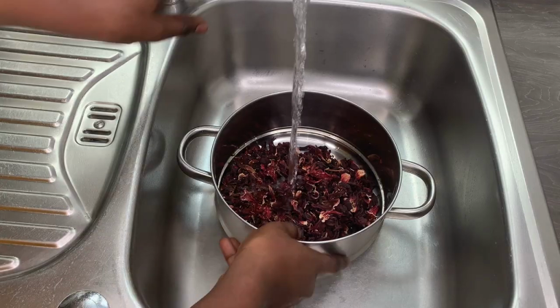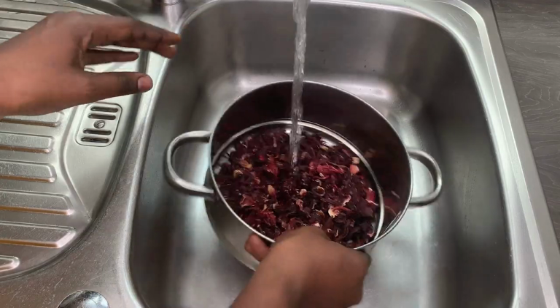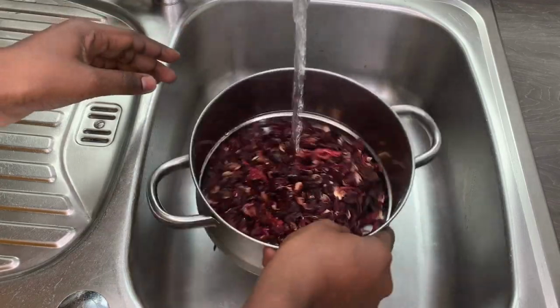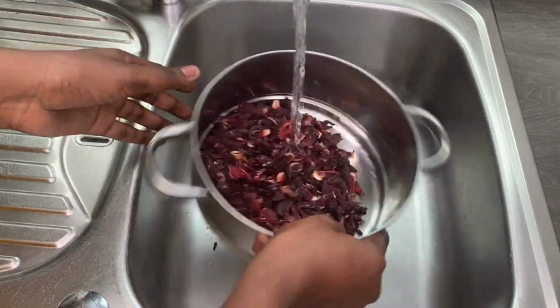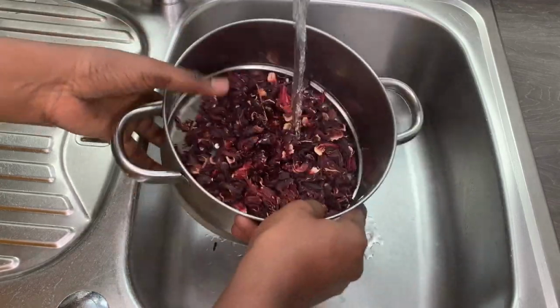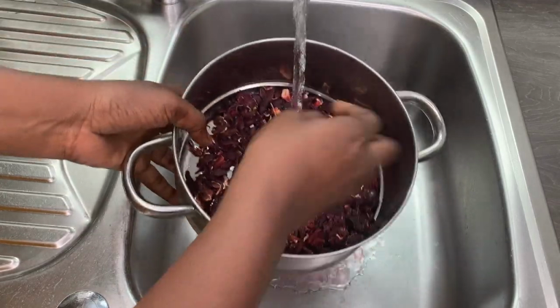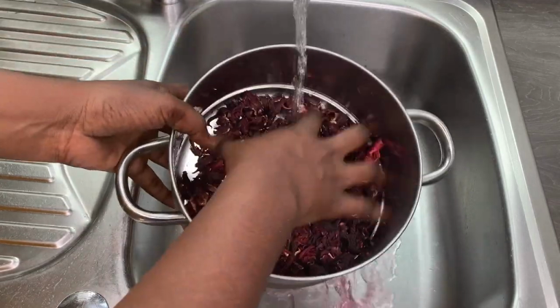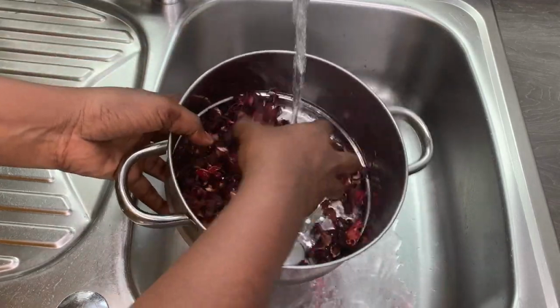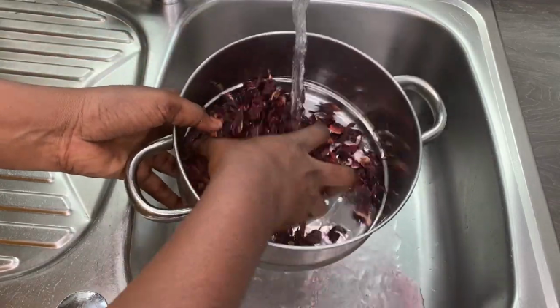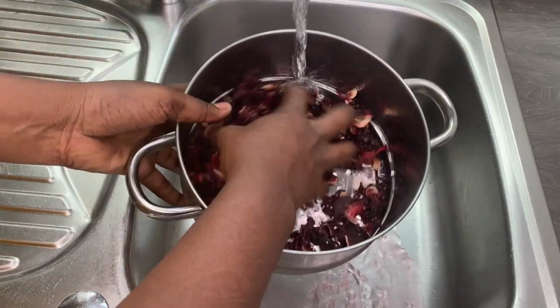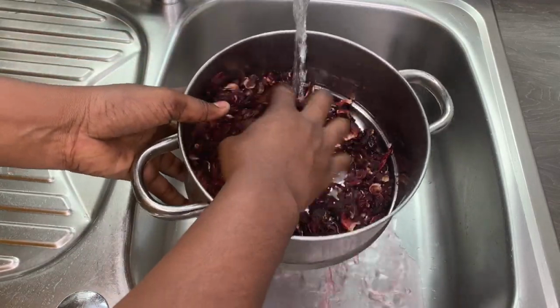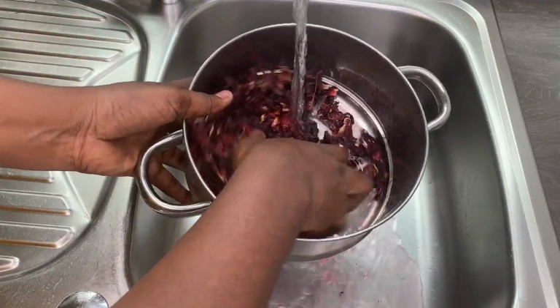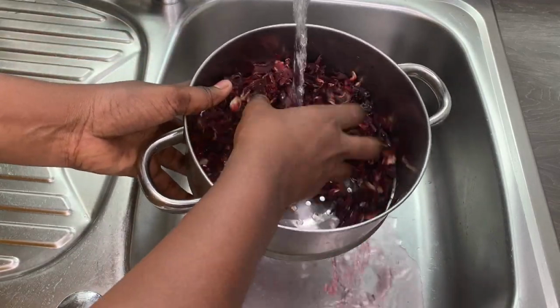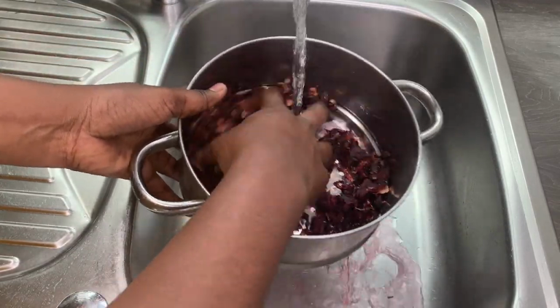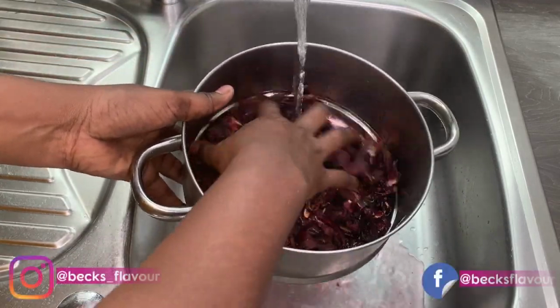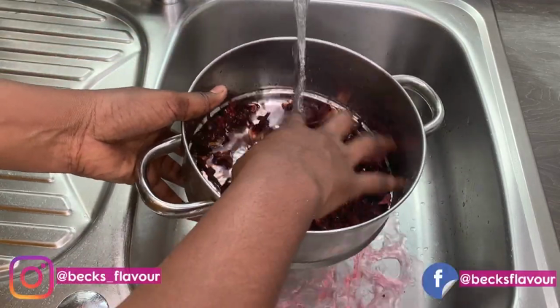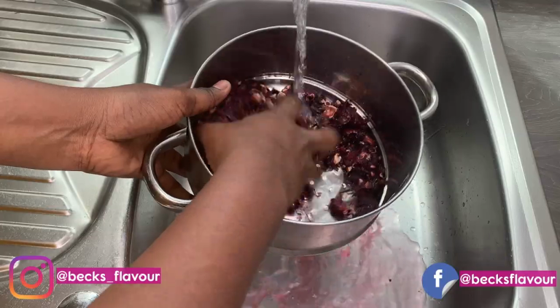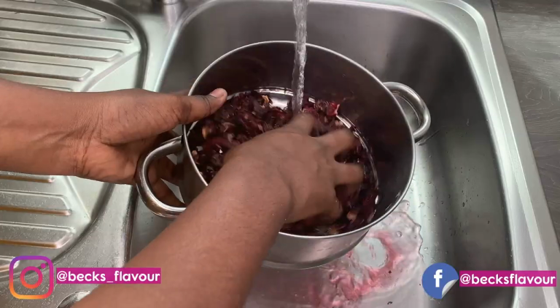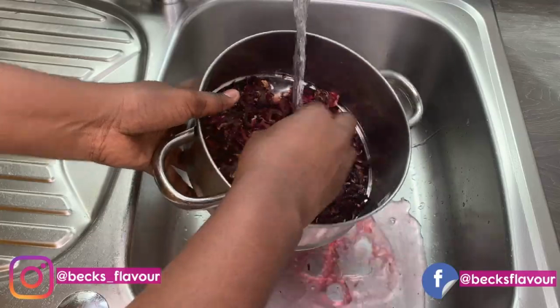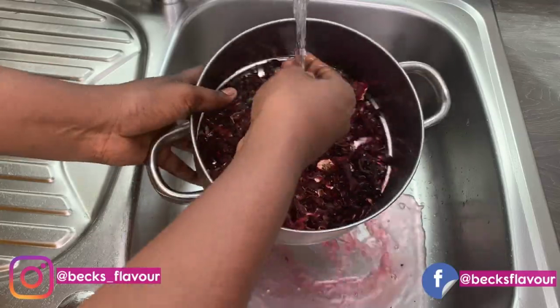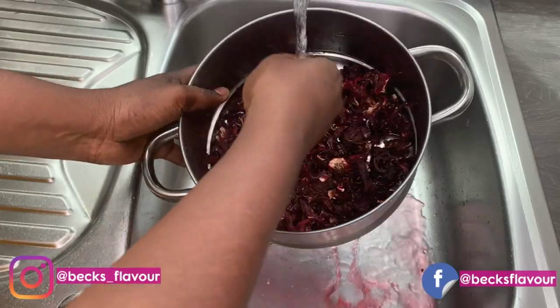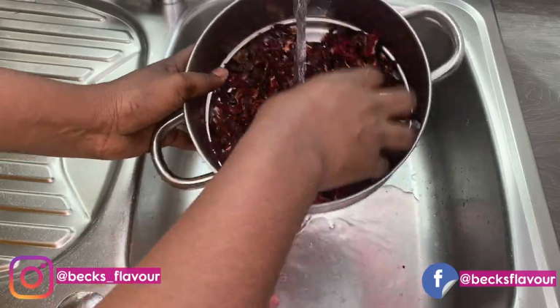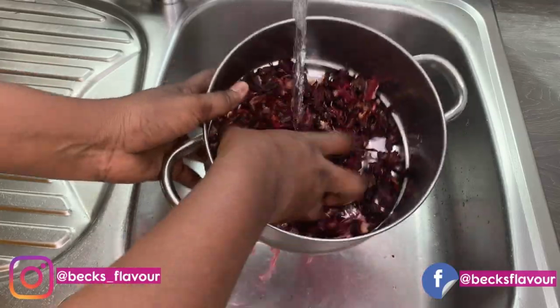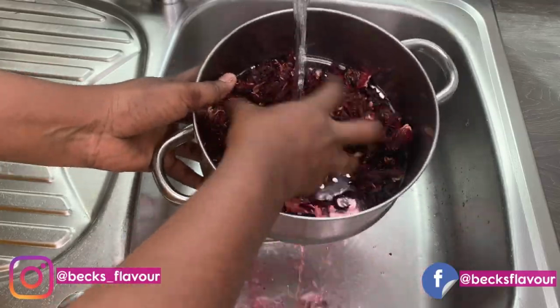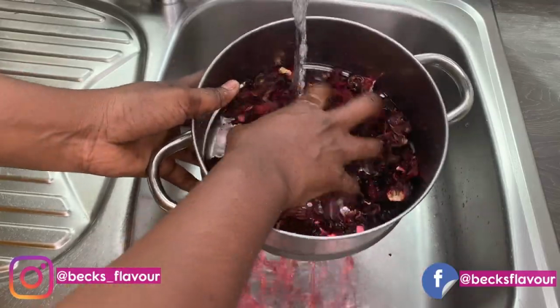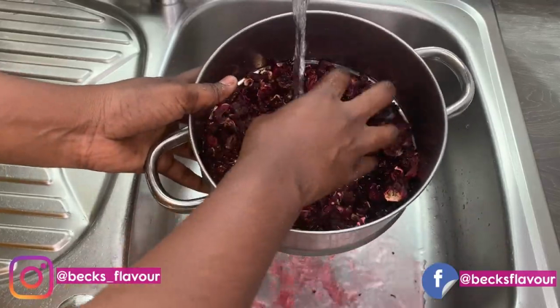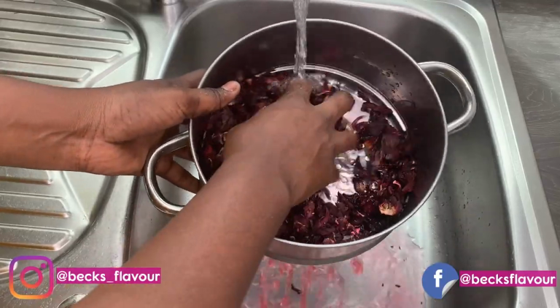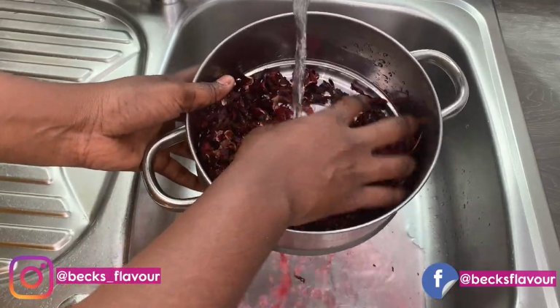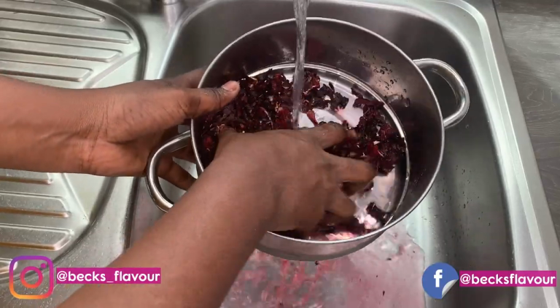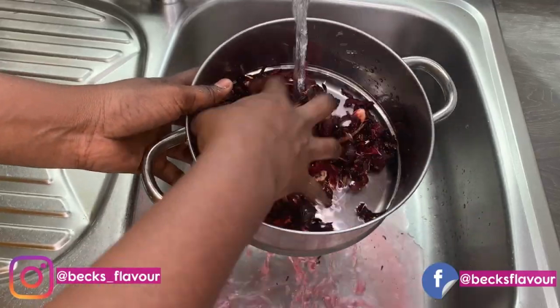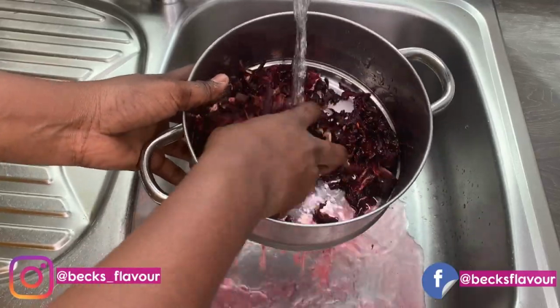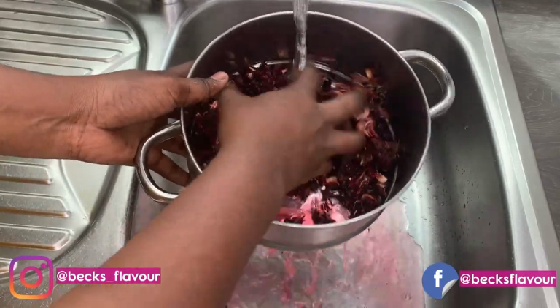I will start off by rinsing my hibiscus flowers — just giving them a wash because I don't know what's on them, so I like to clean them a little bit before I start putting everything together.